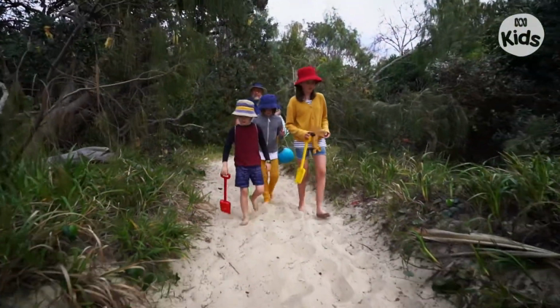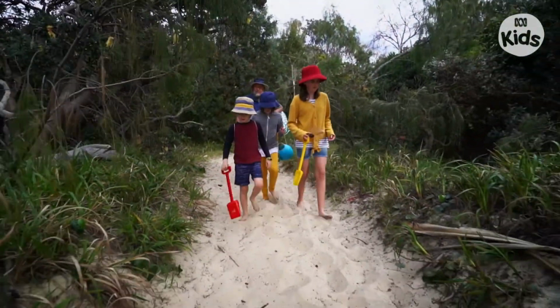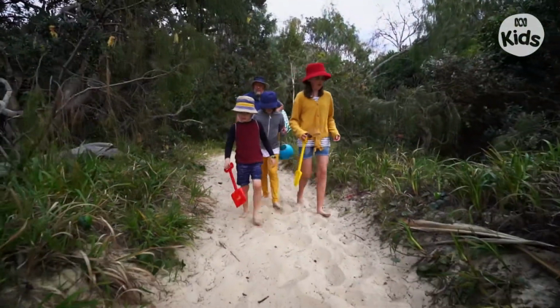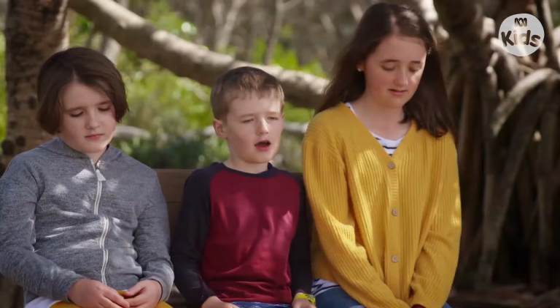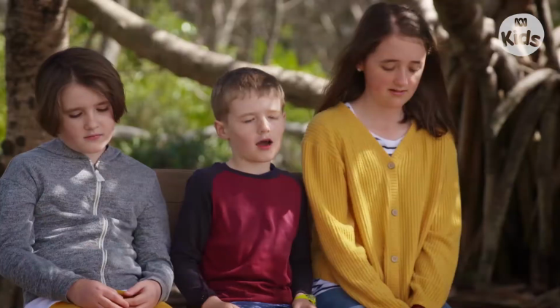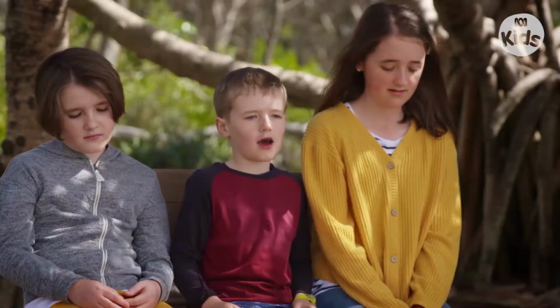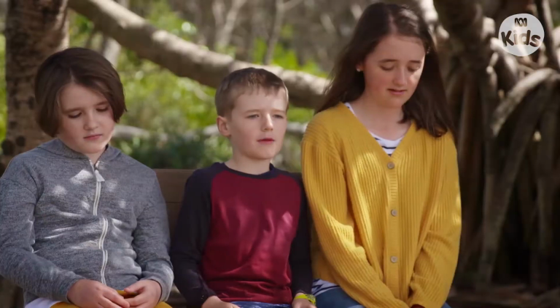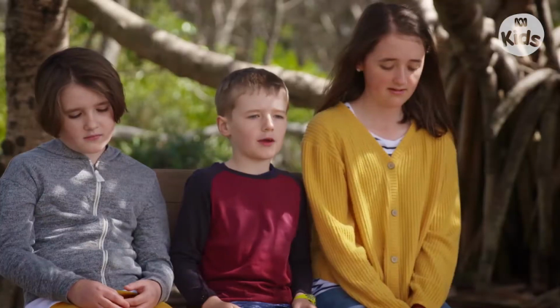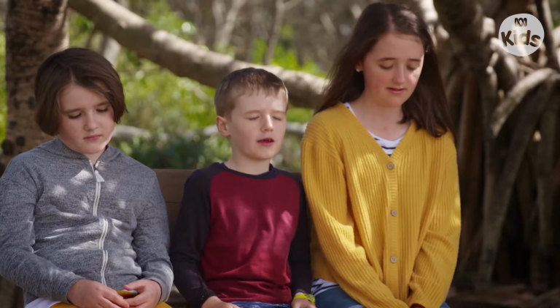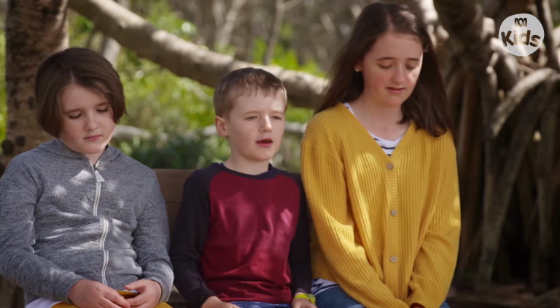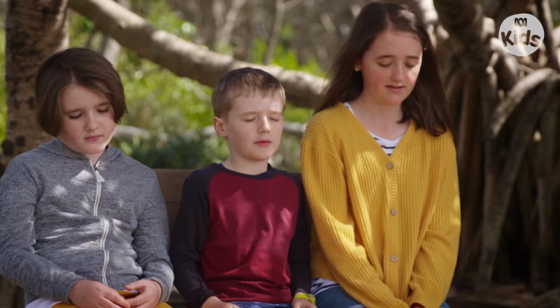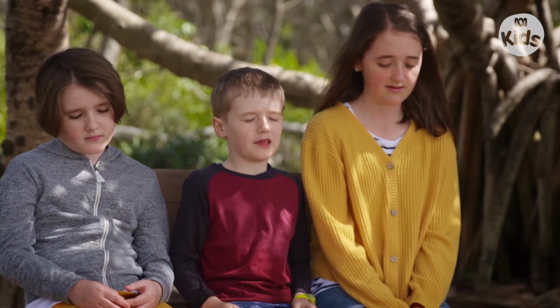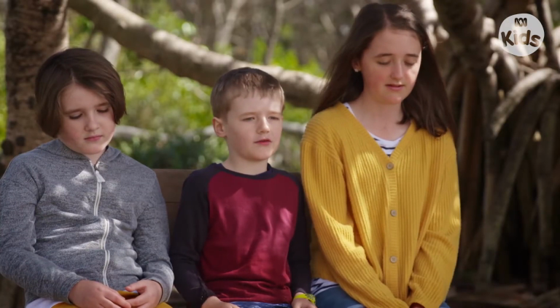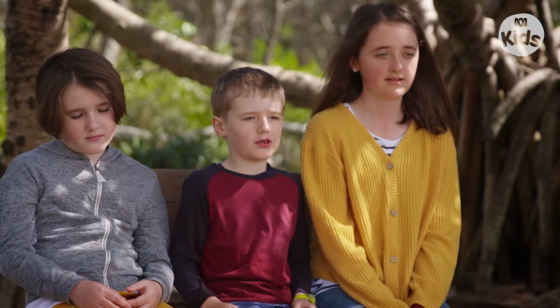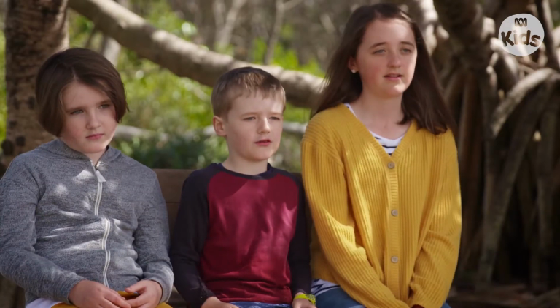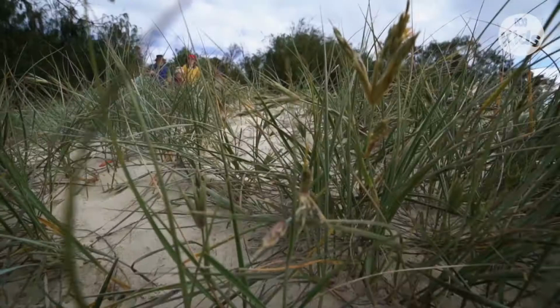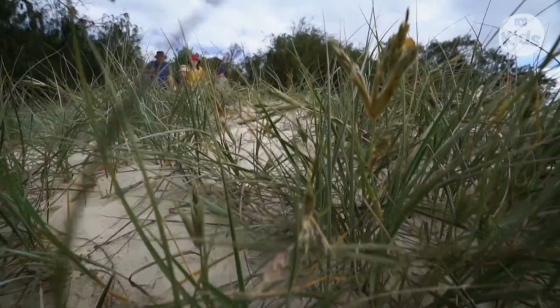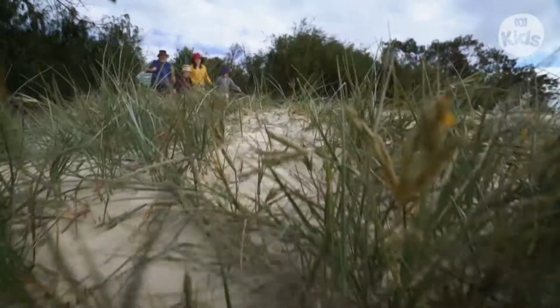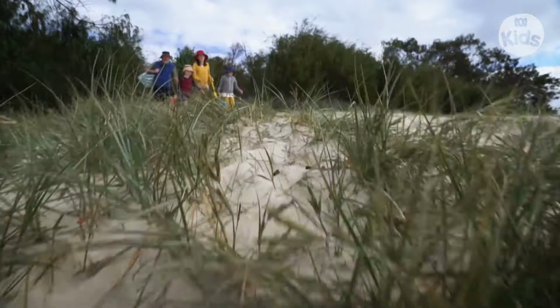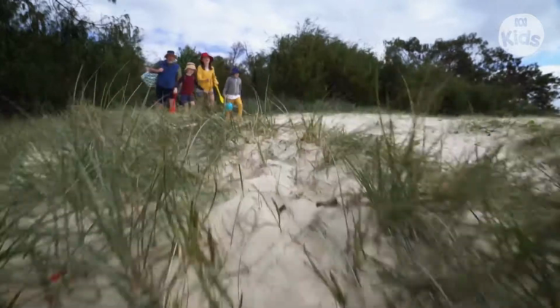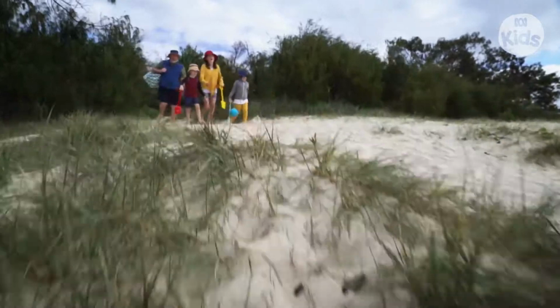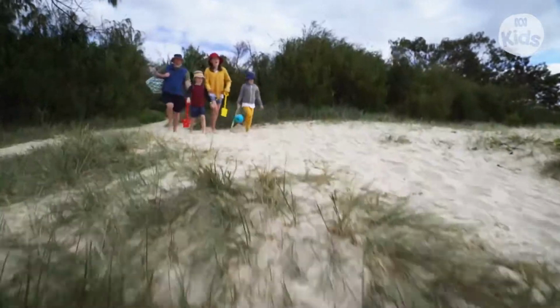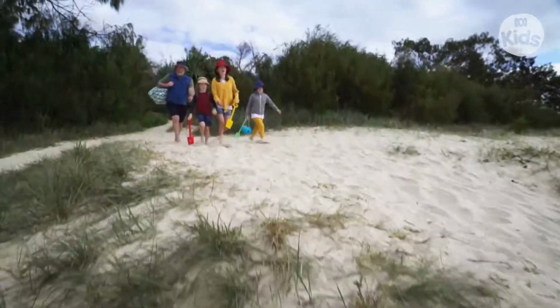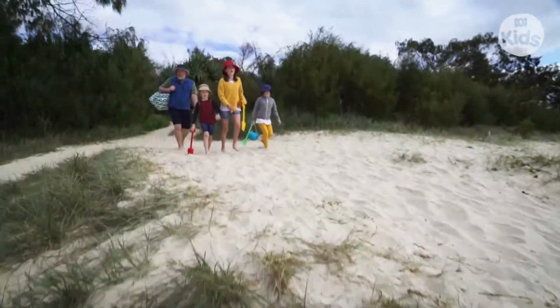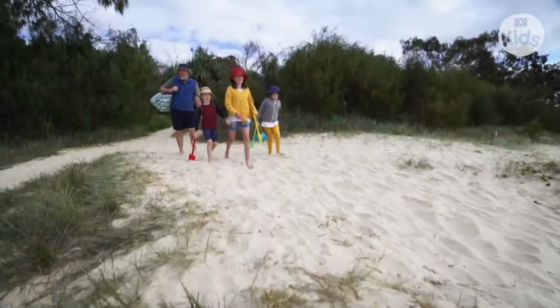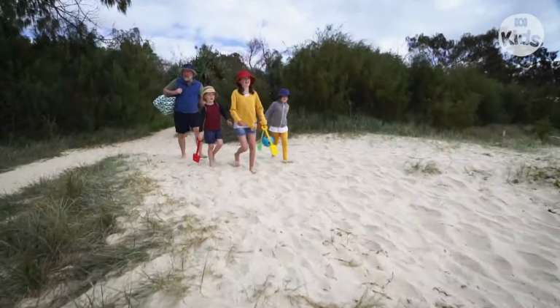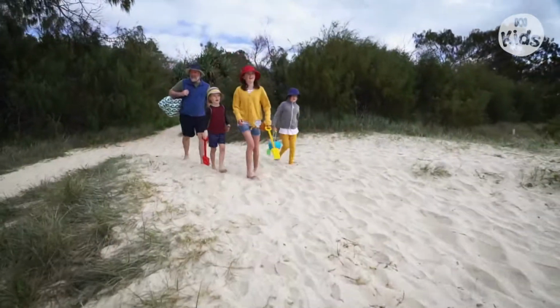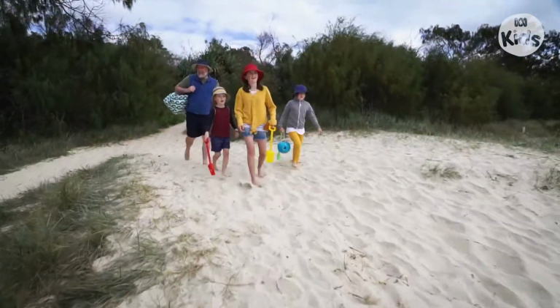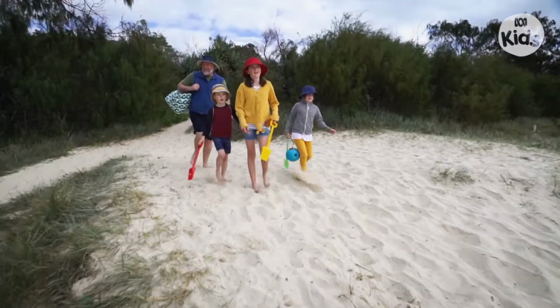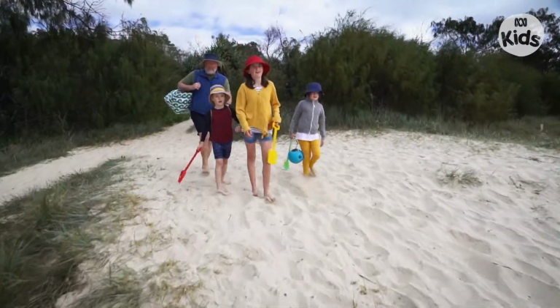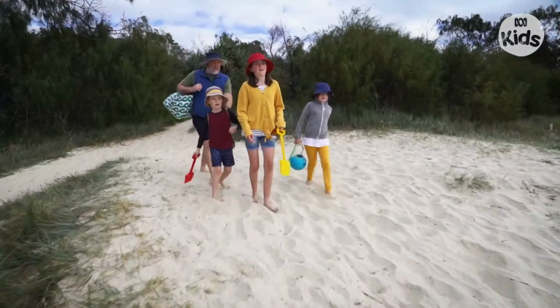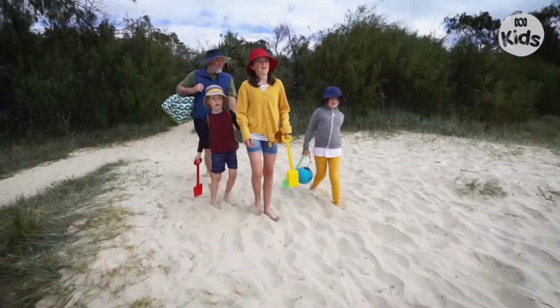Hi, I'm Ben and I am seven years old. We did the Sand Castle Challenge.